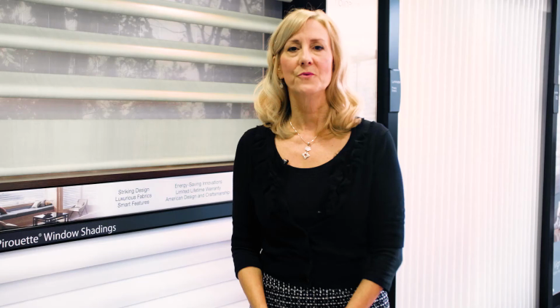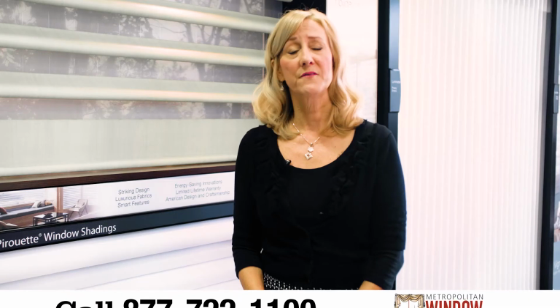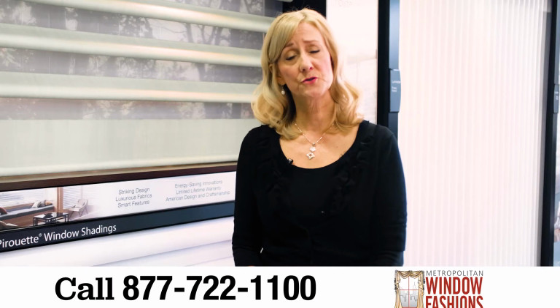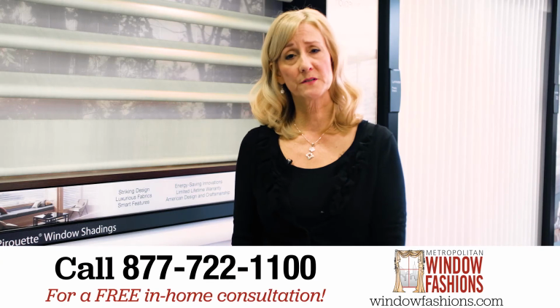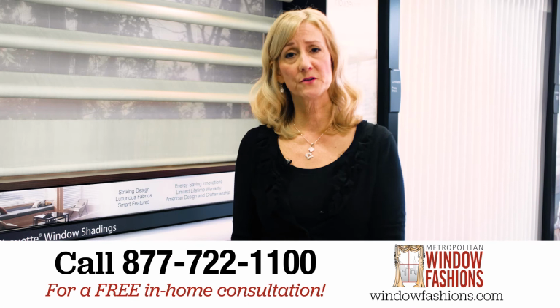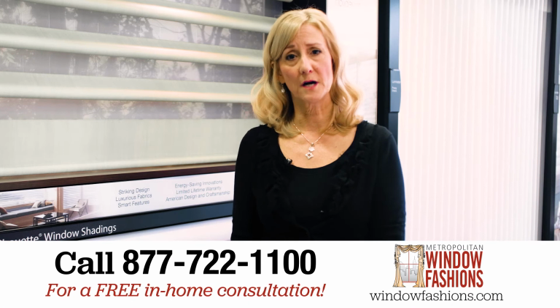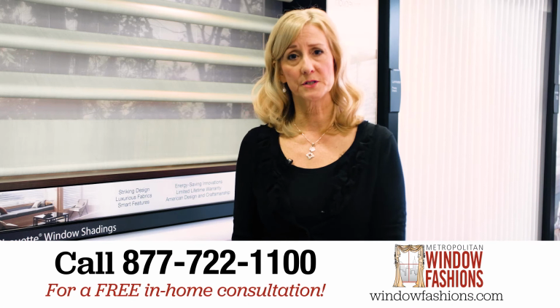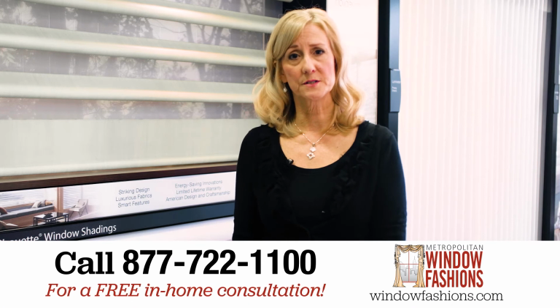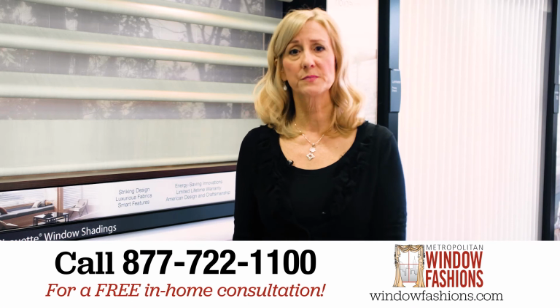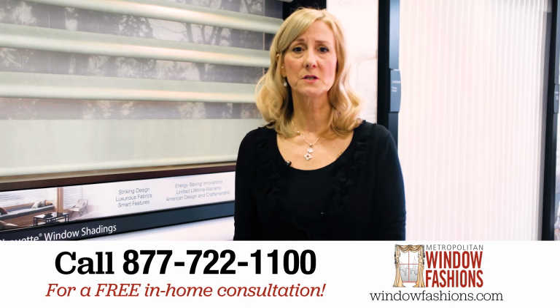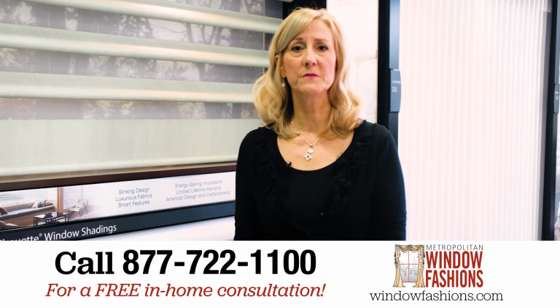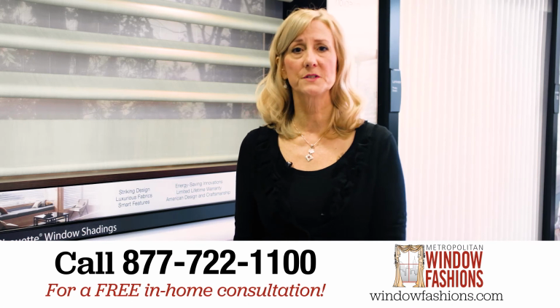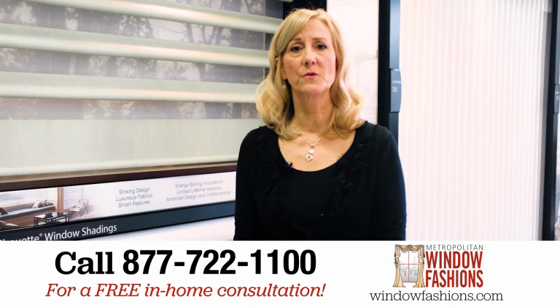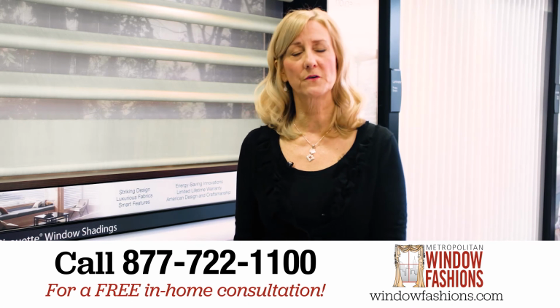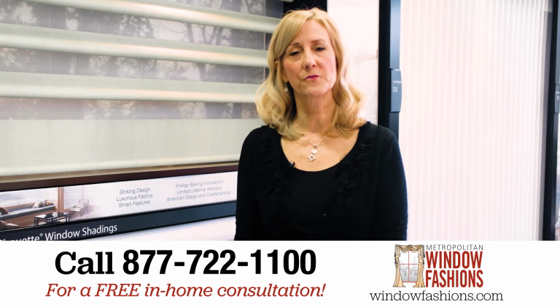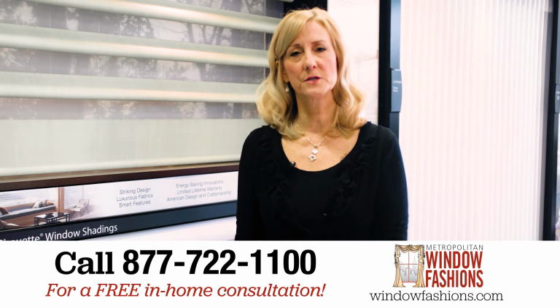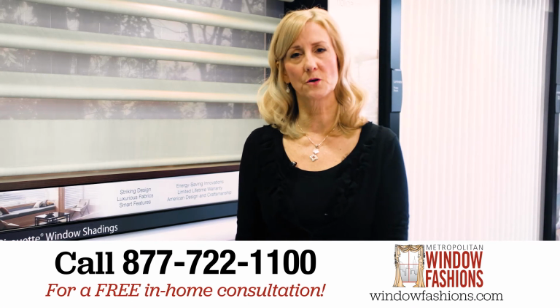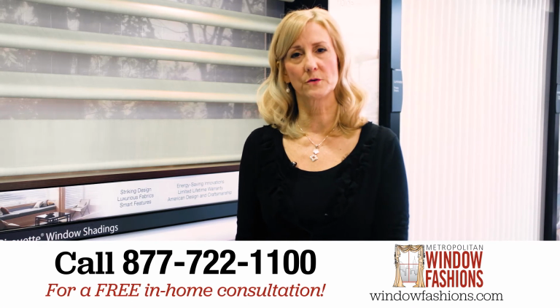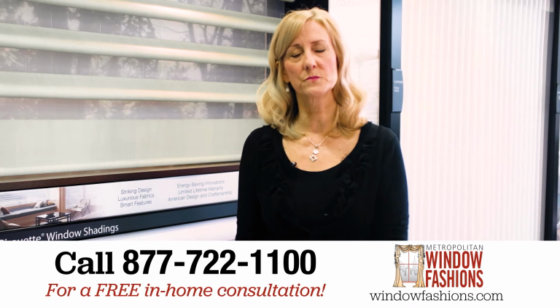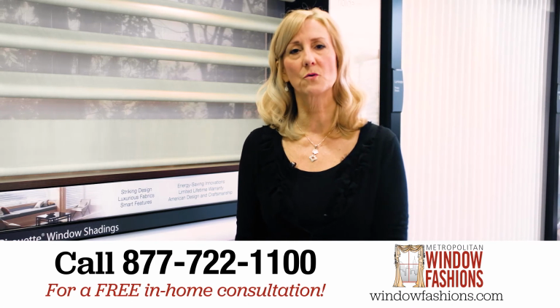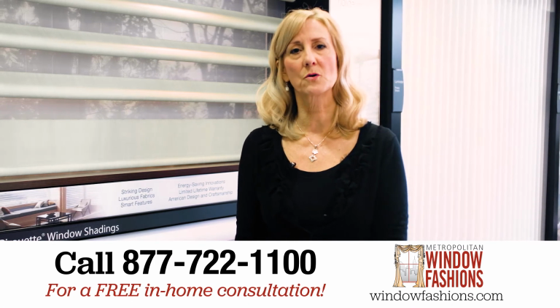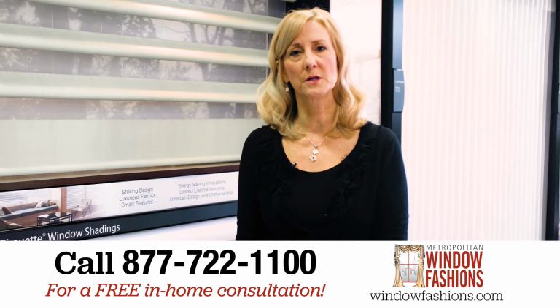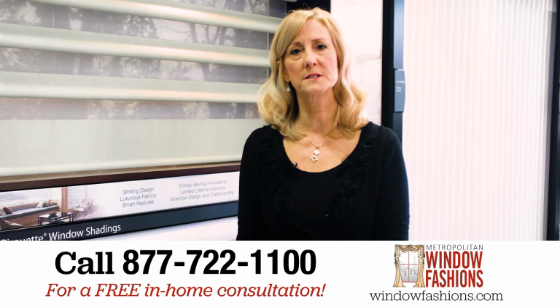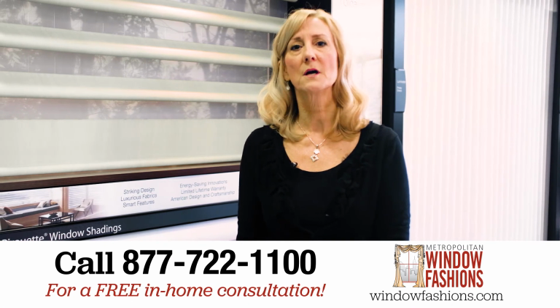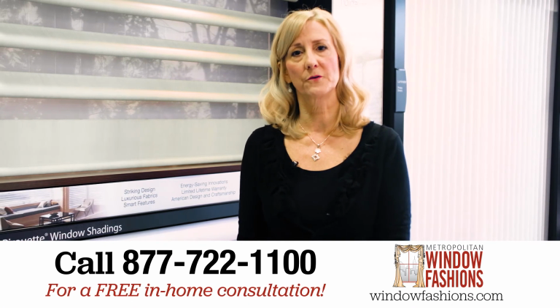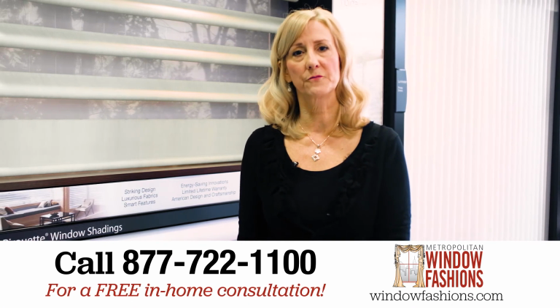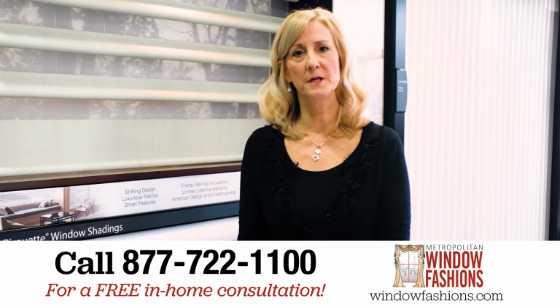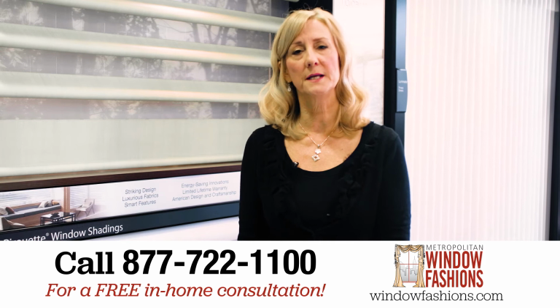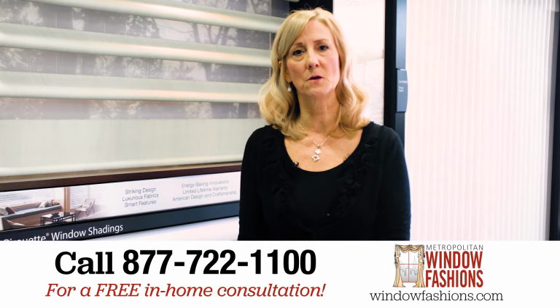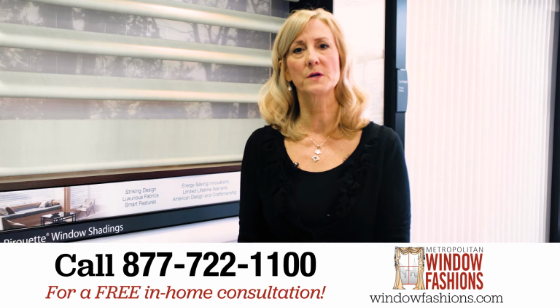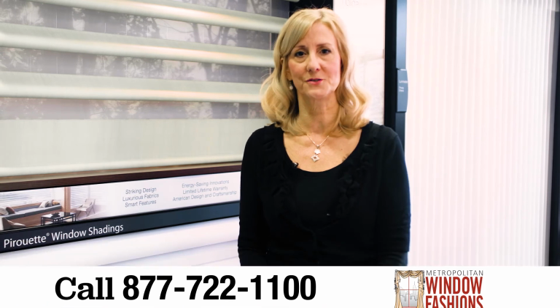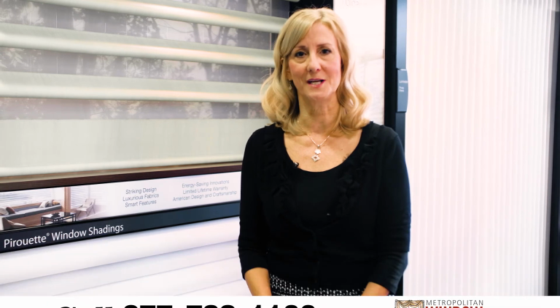We have hundreds of other options. Please come and visit one of our three showrooms or call us for a free in-home consultation.